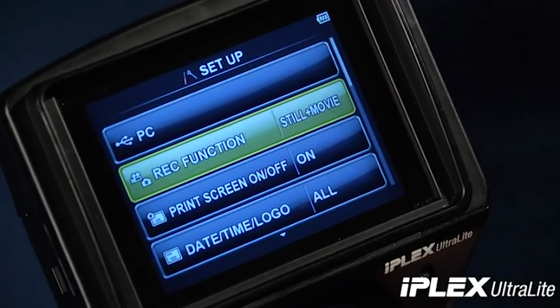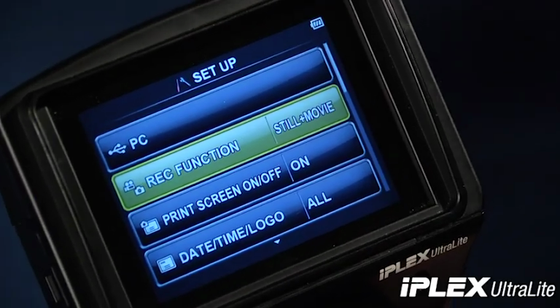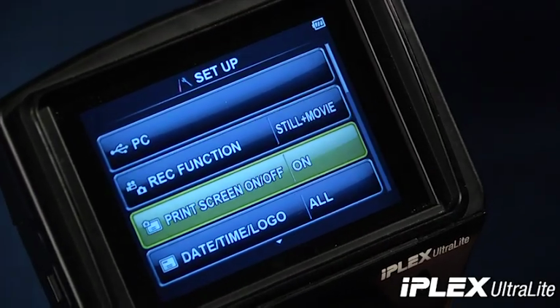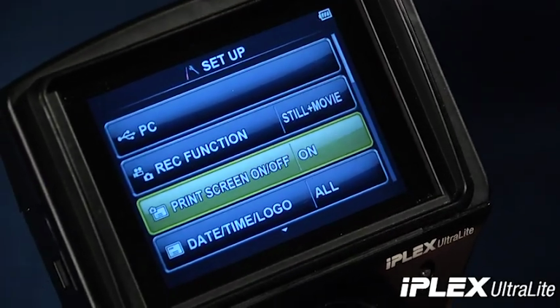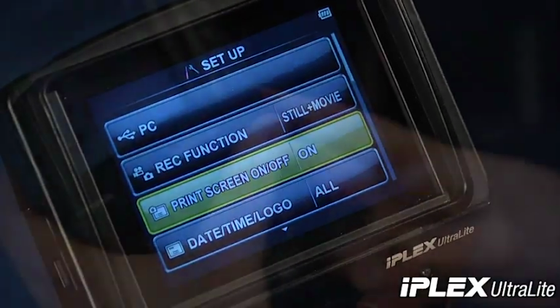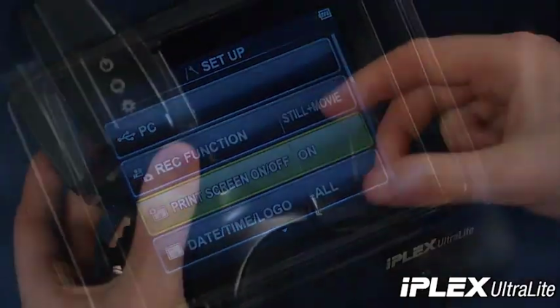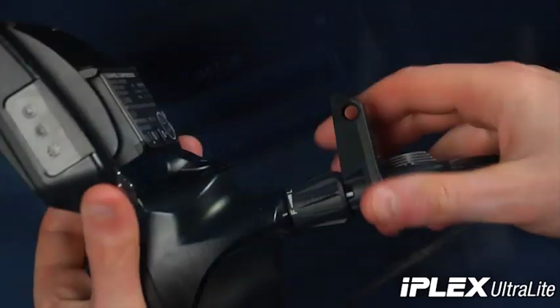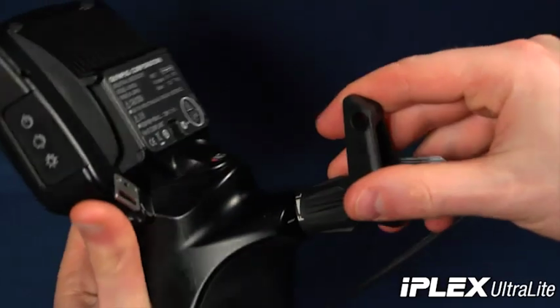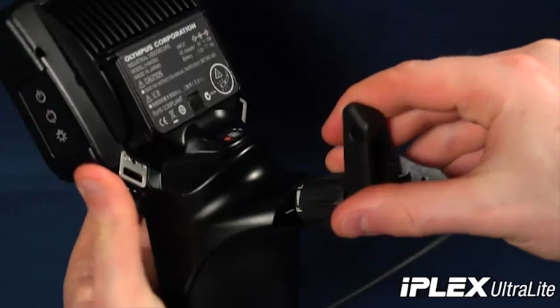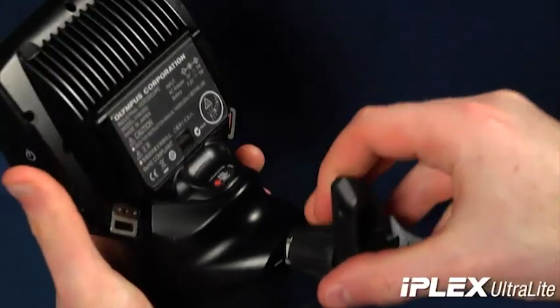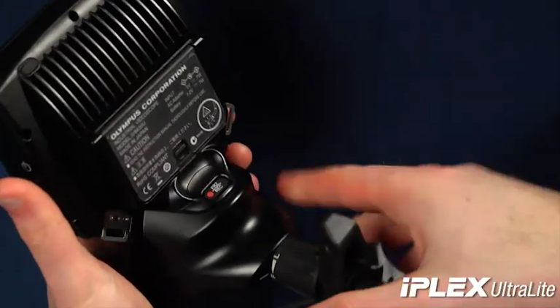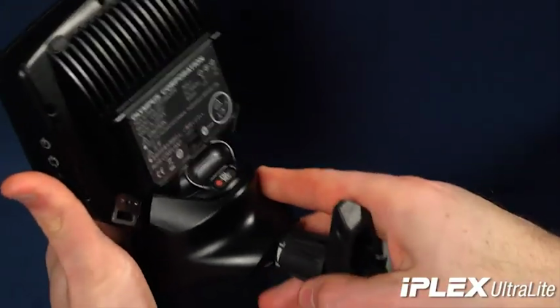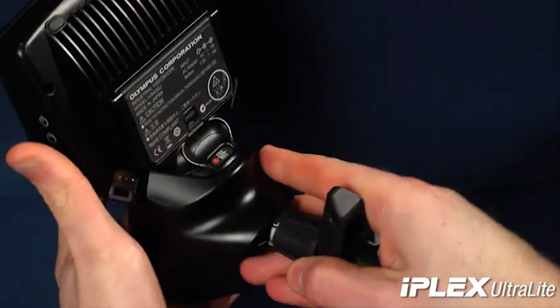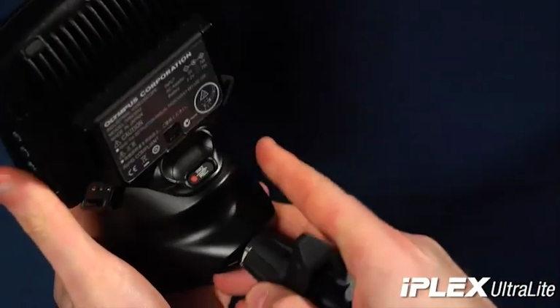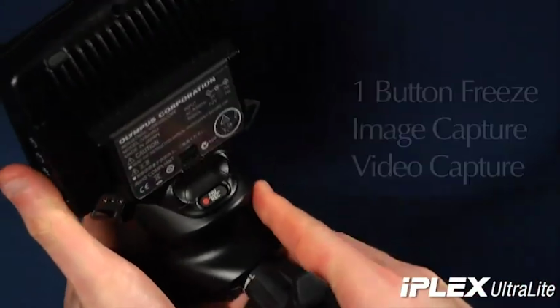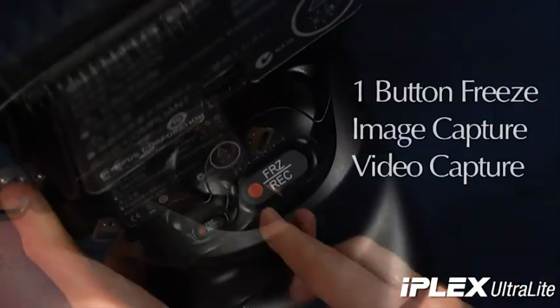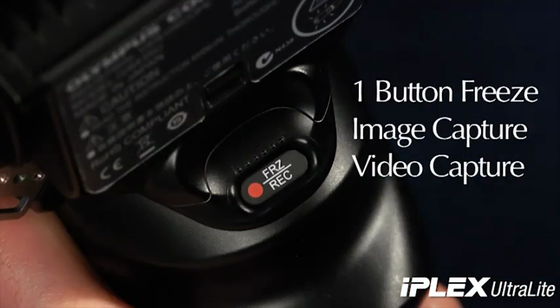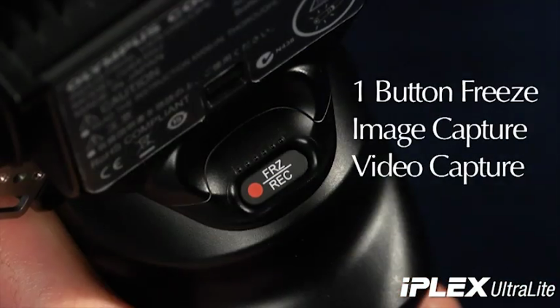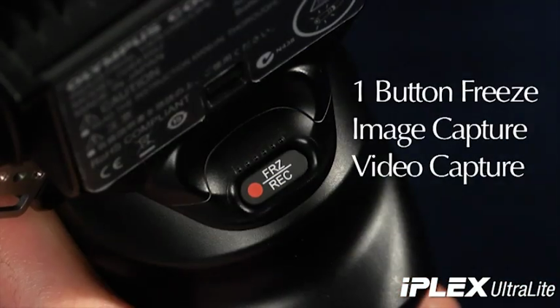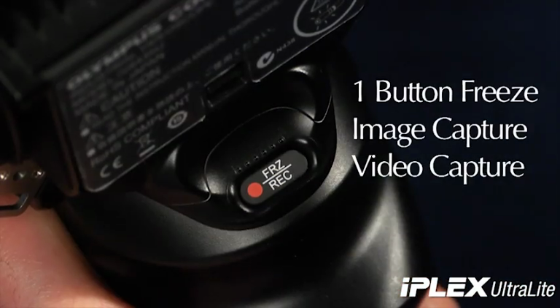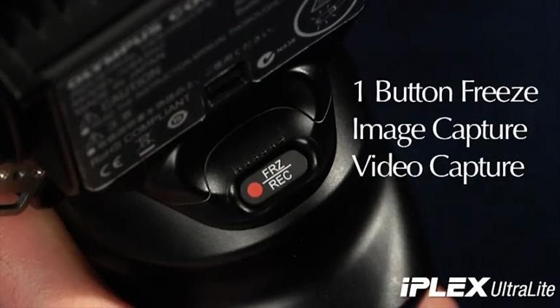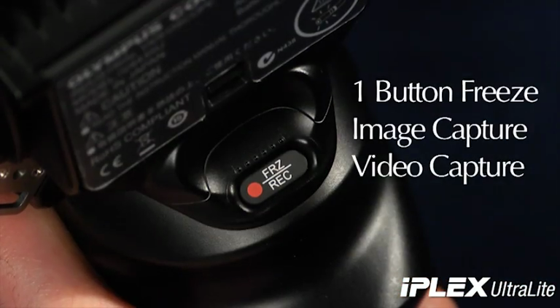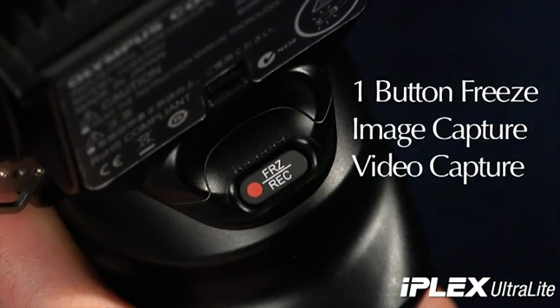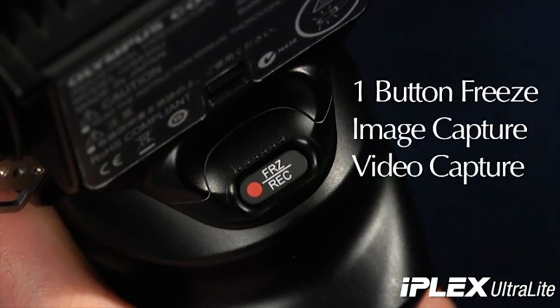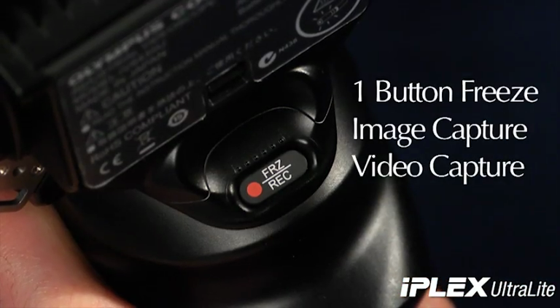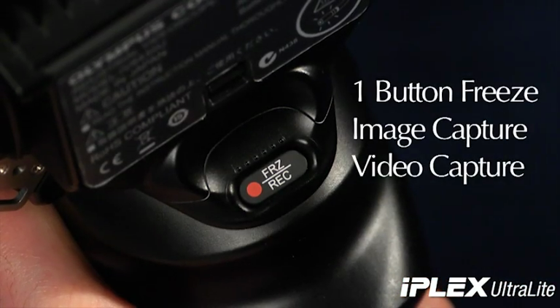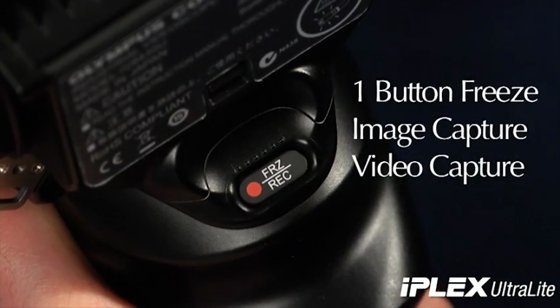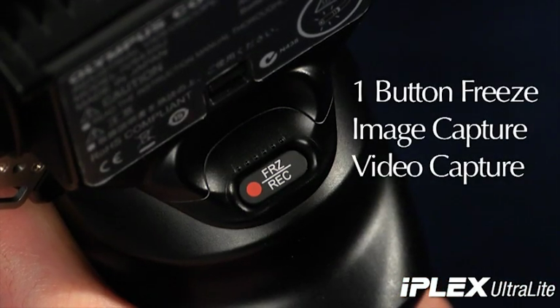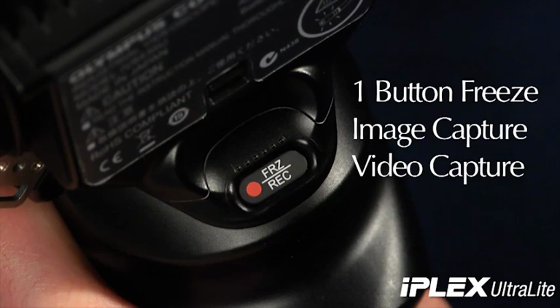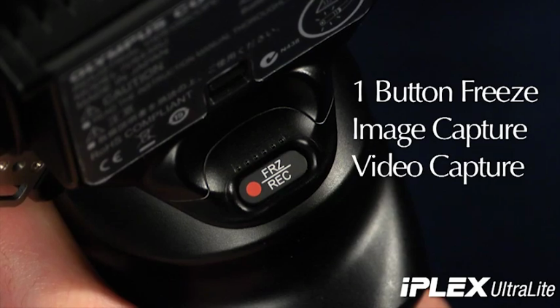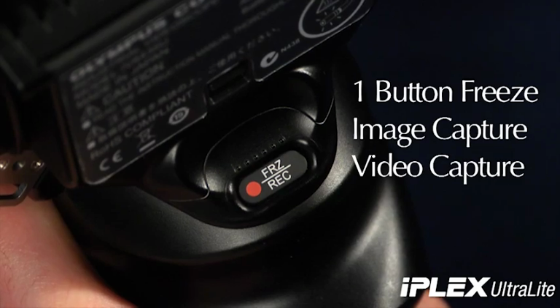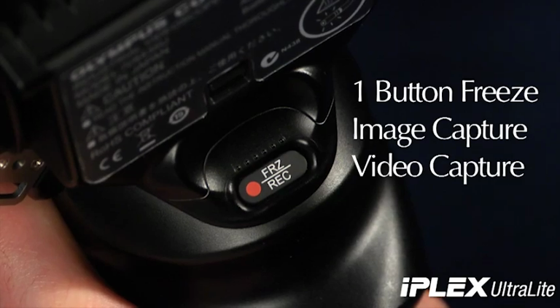As with our other IPLEX video scopes, a single trigger-like button allows one button freeze, and image and video capture to memory.